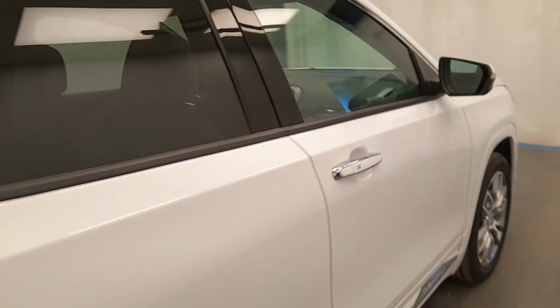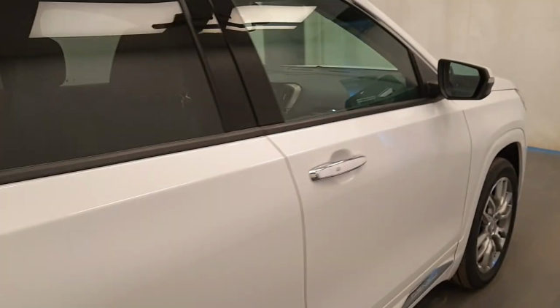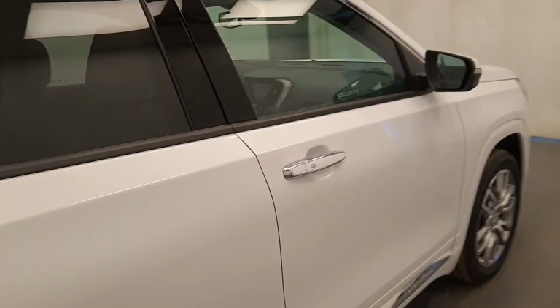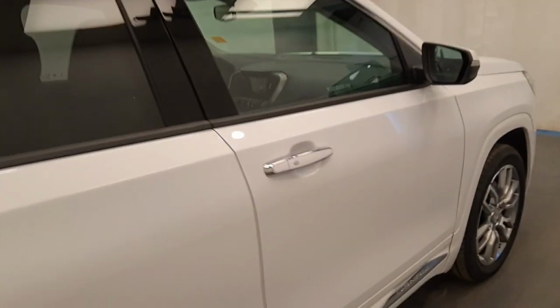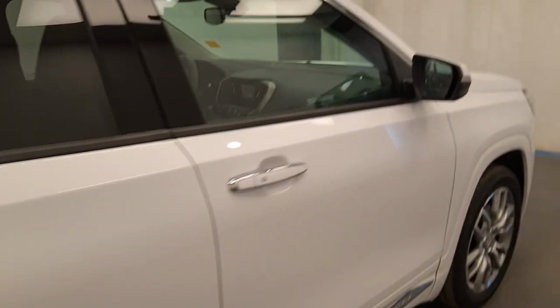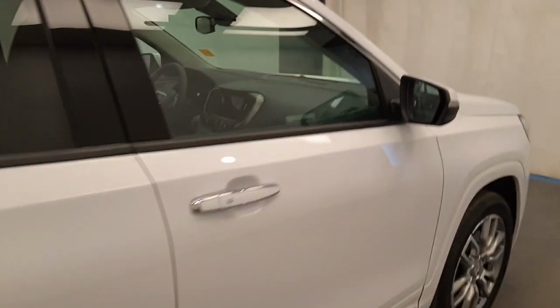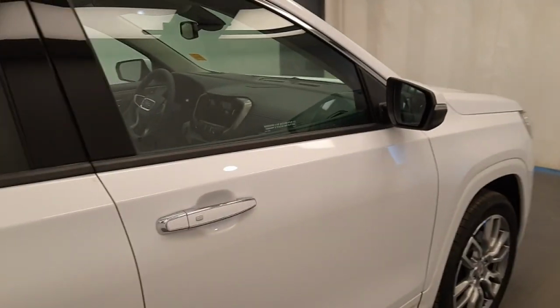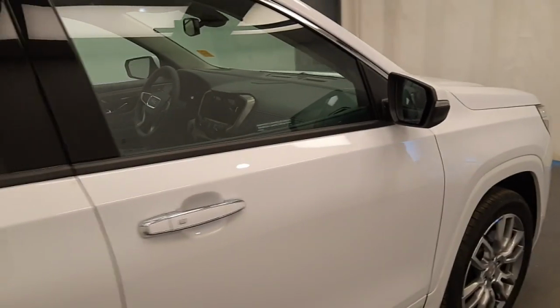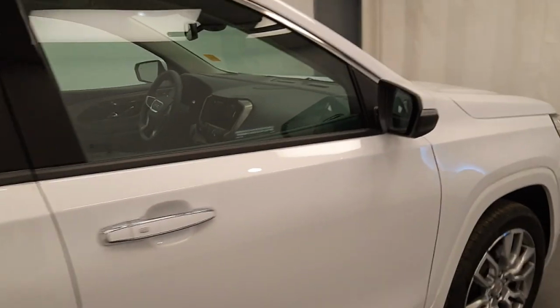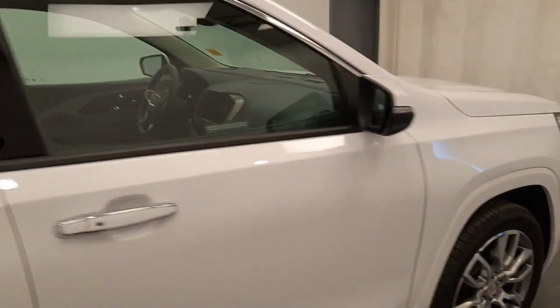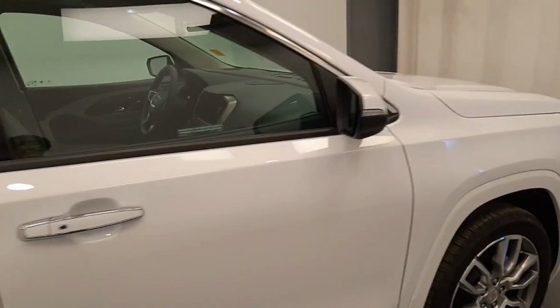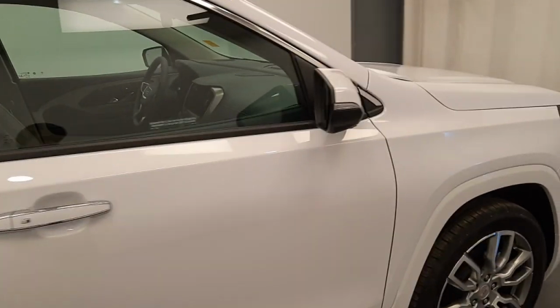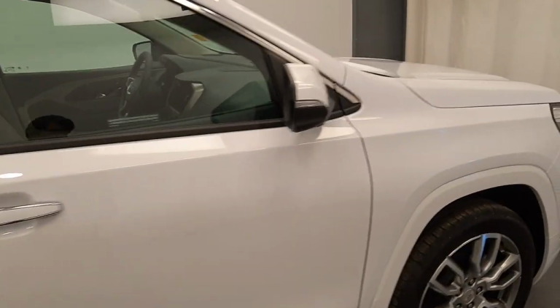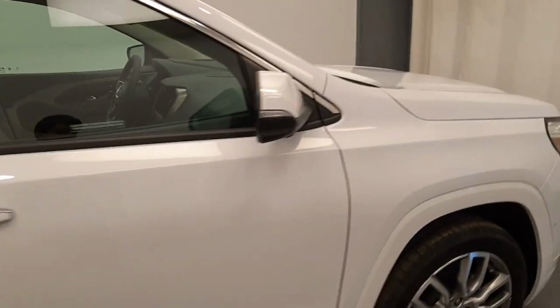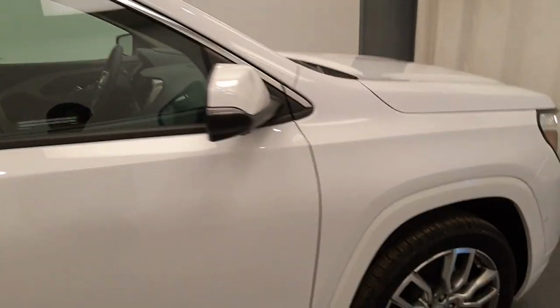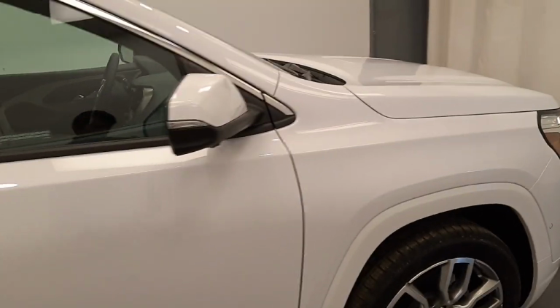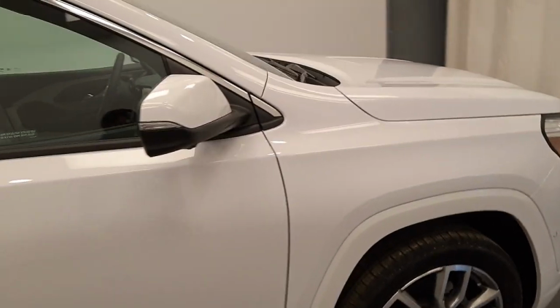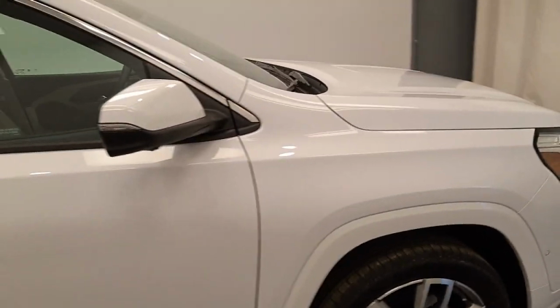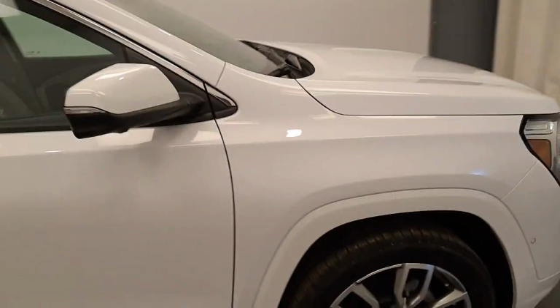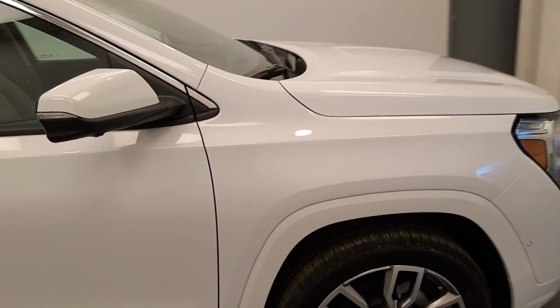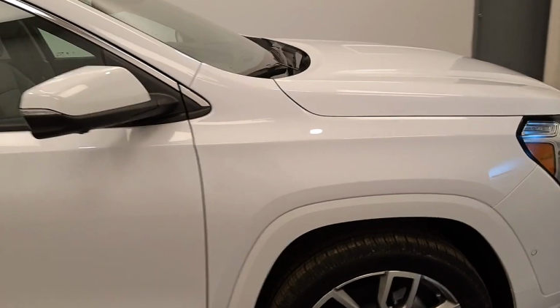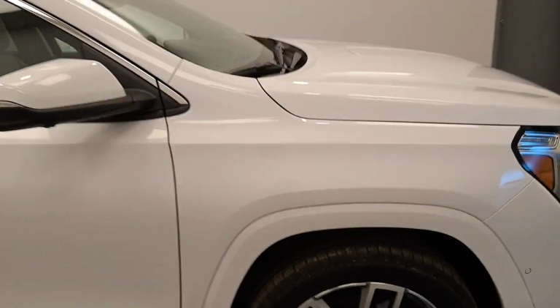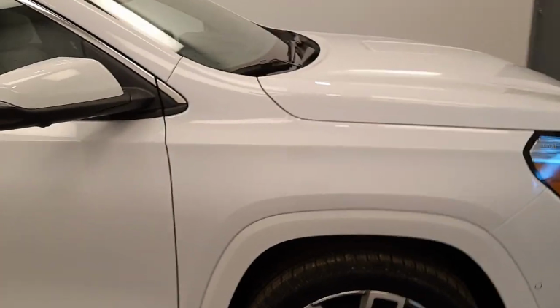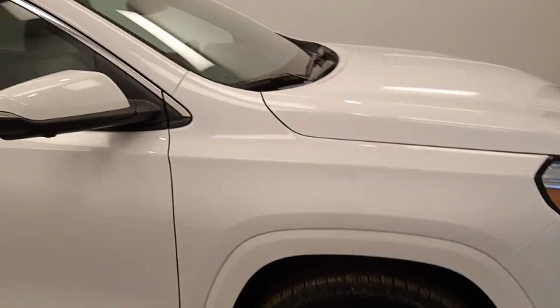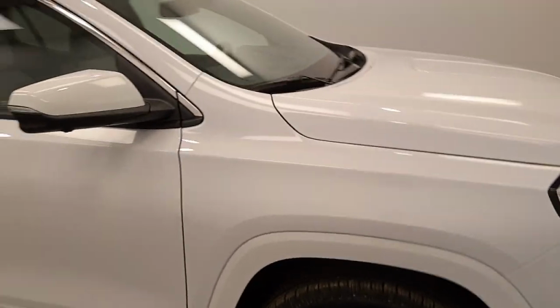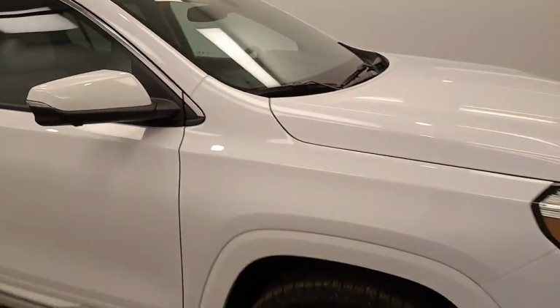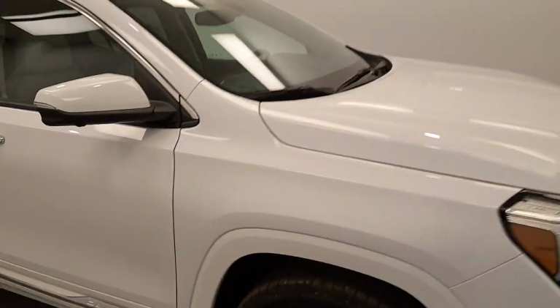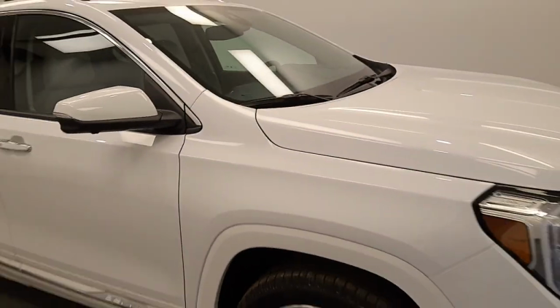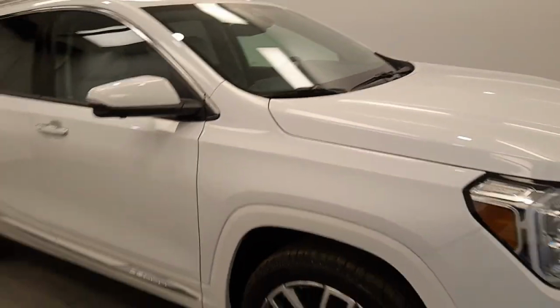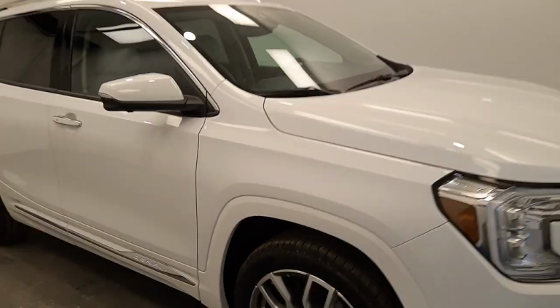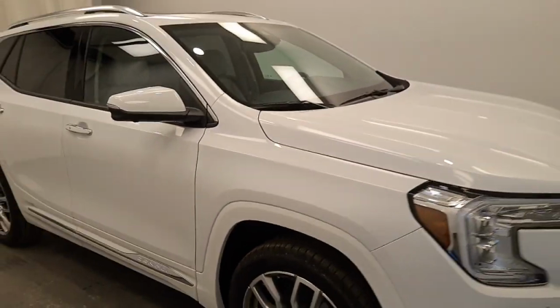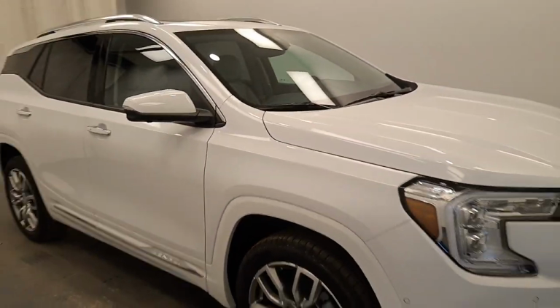Once again, we're viewing stock number 244616 on a 2023 GMC Terrain Denali.